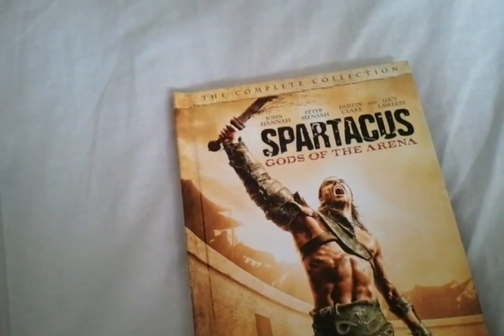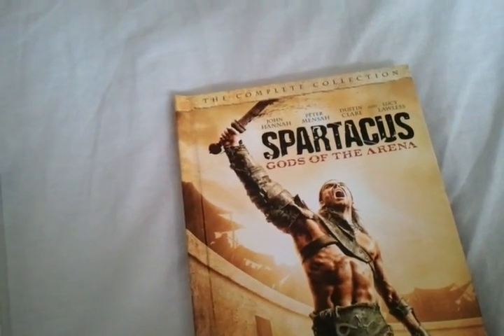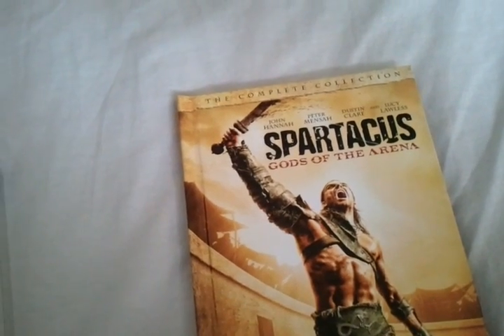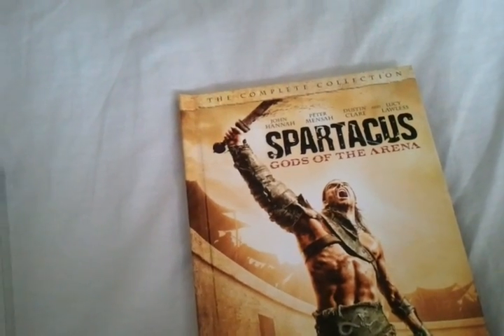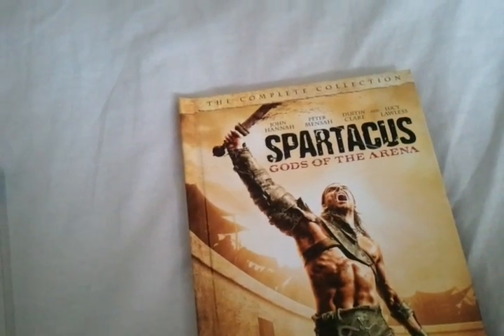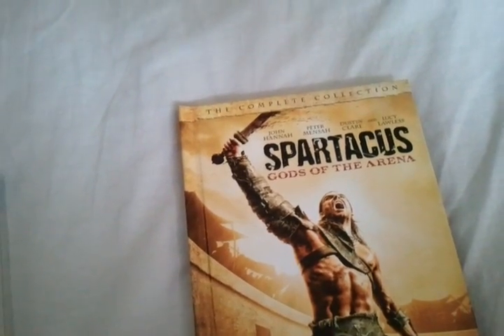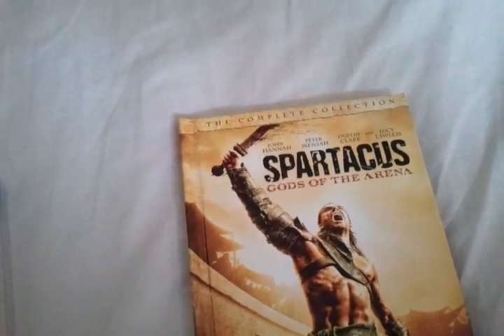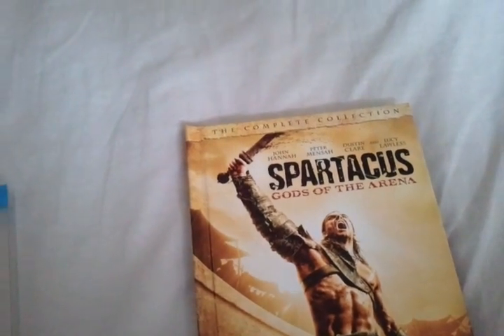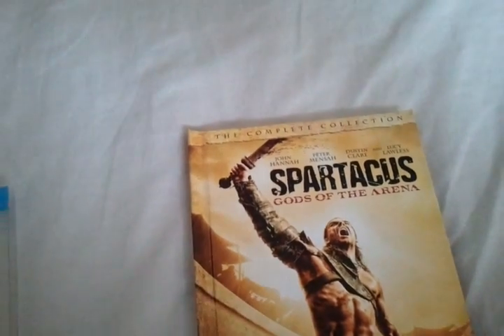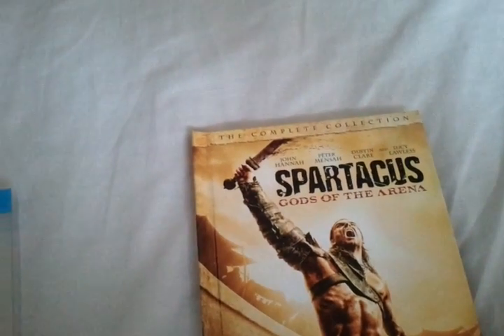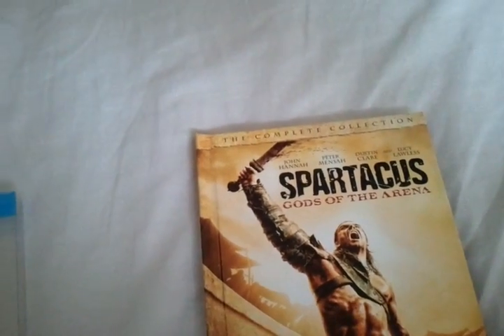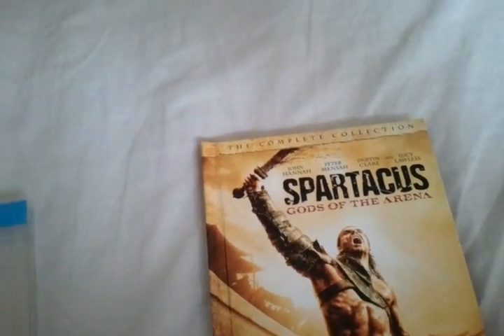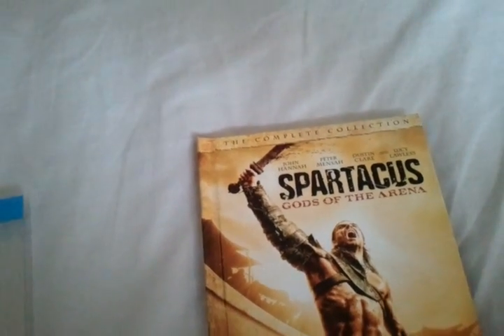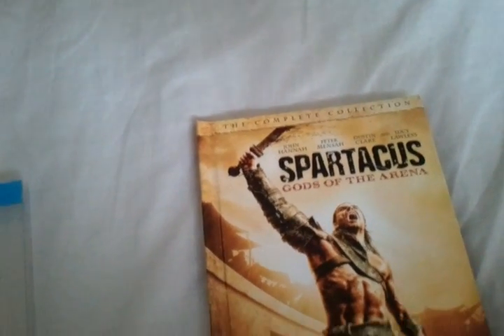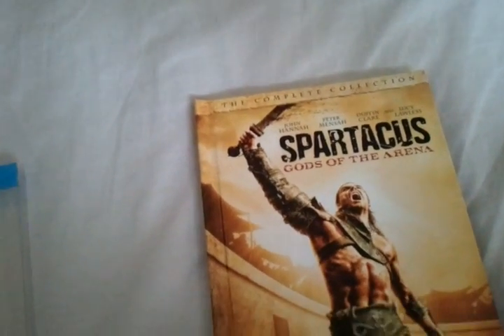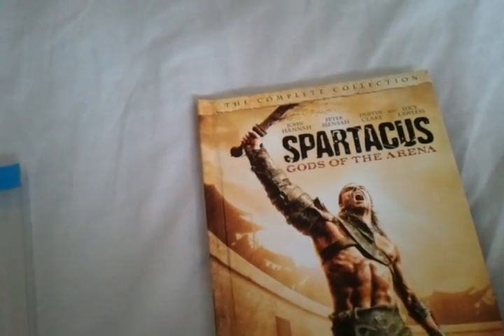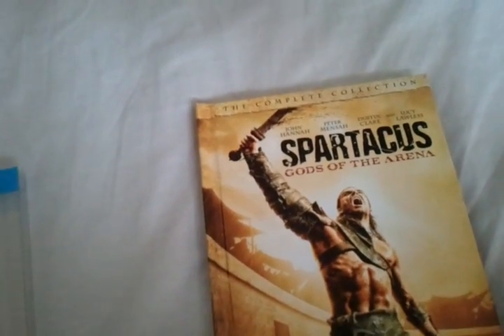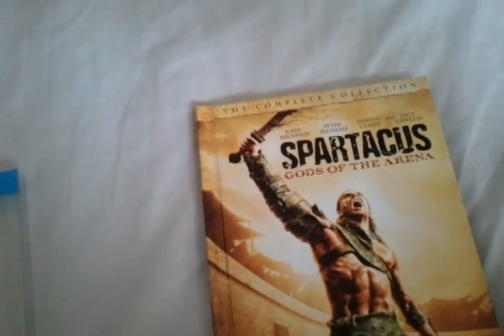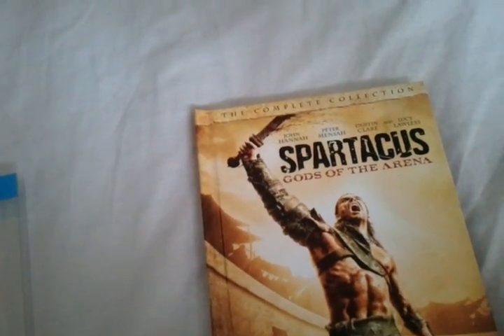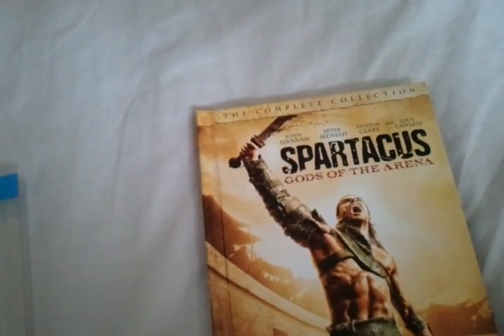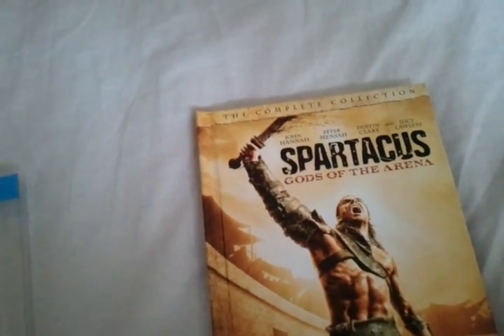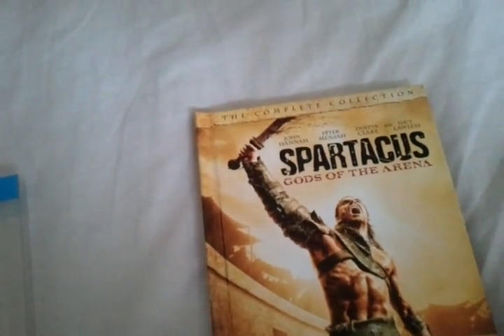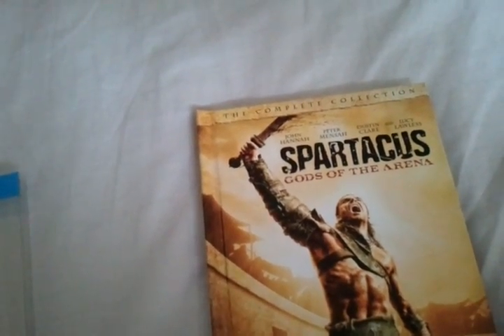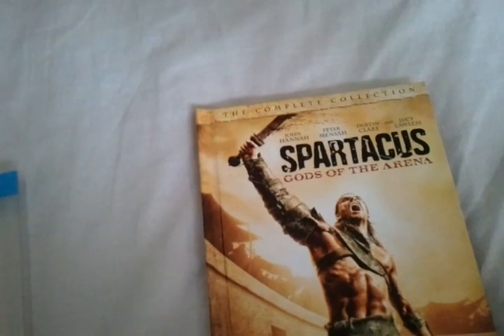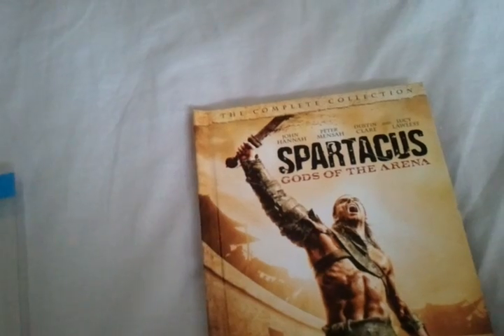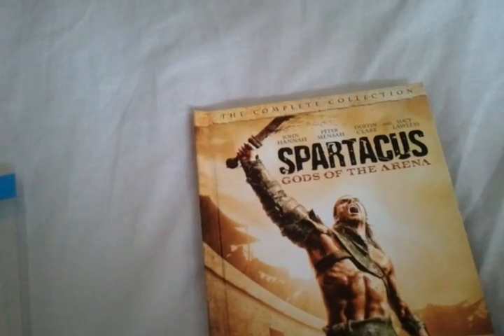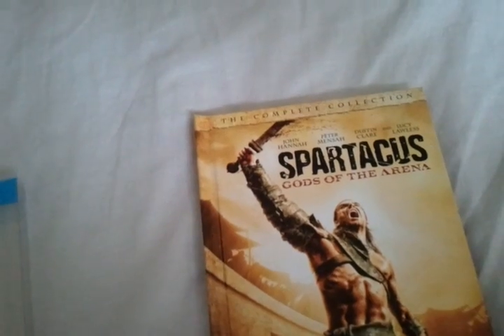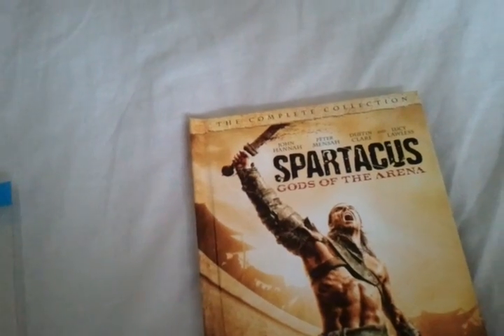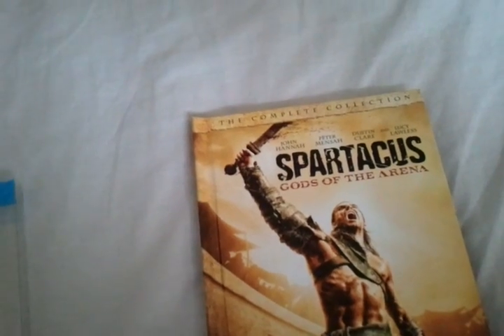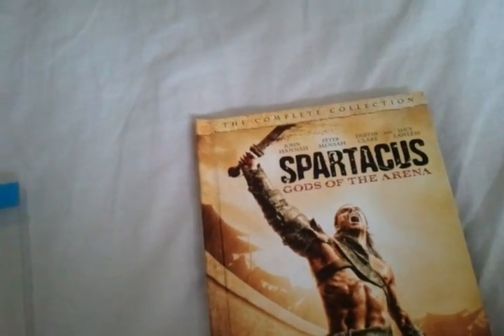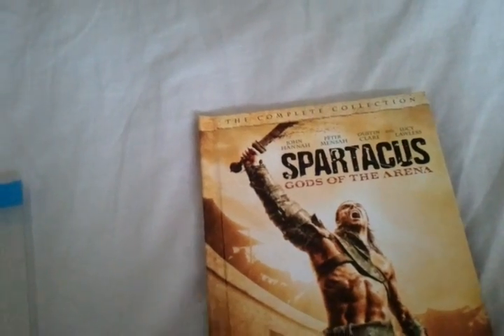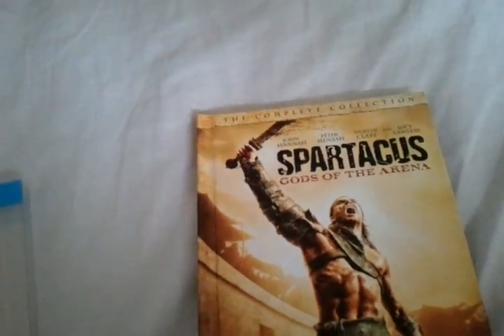How are you guys doing? Chris from the Blu-ray Critic, and today we're going to be reviewing Spartacus: Gods of the Arena.